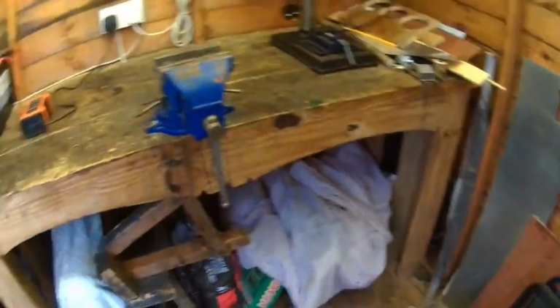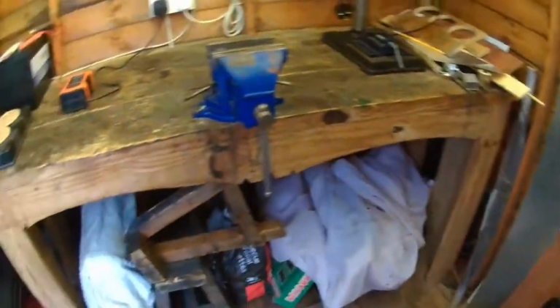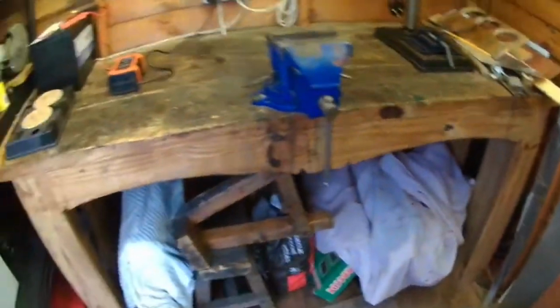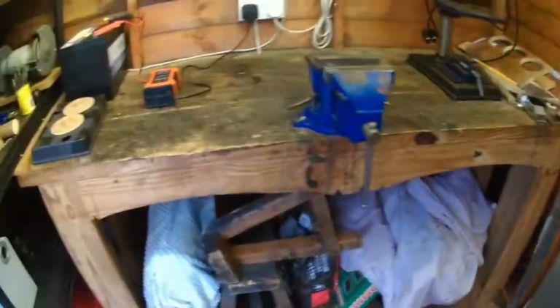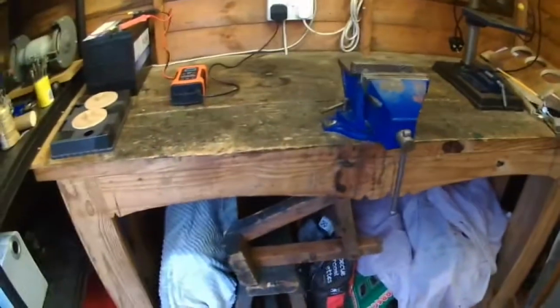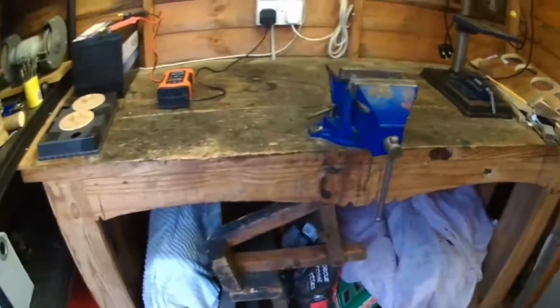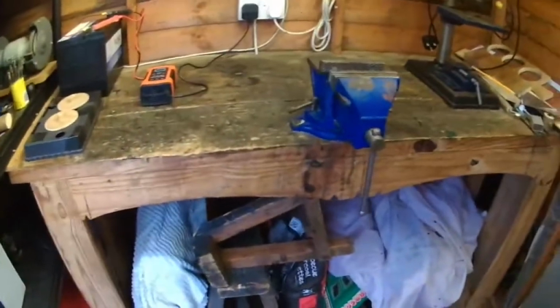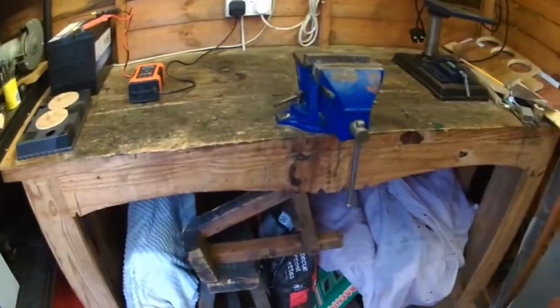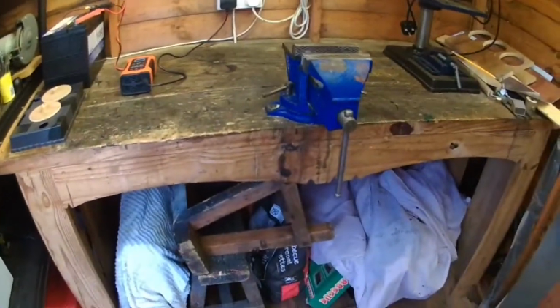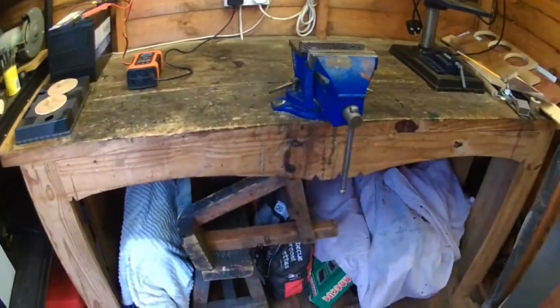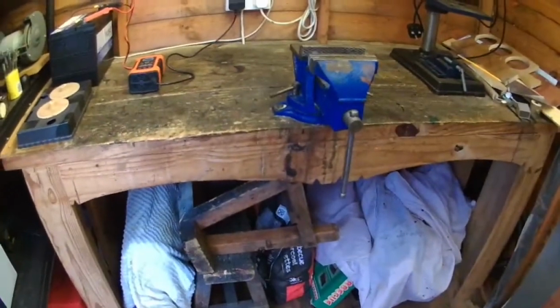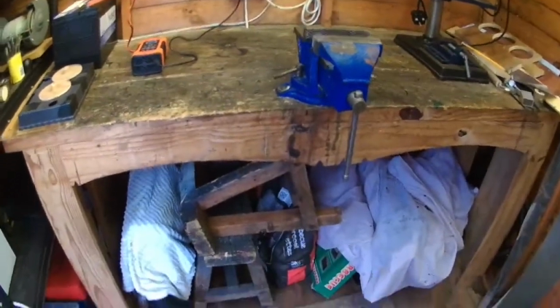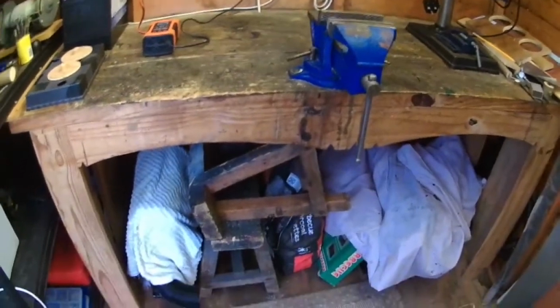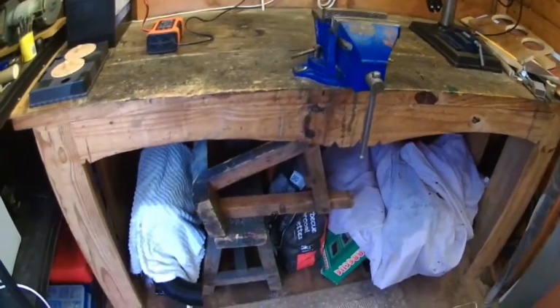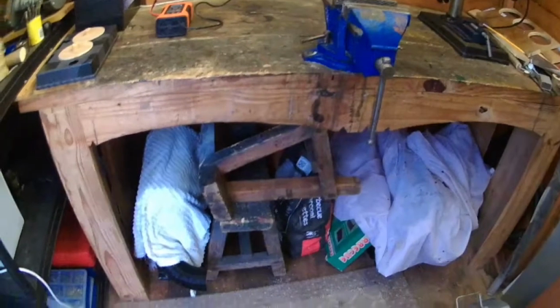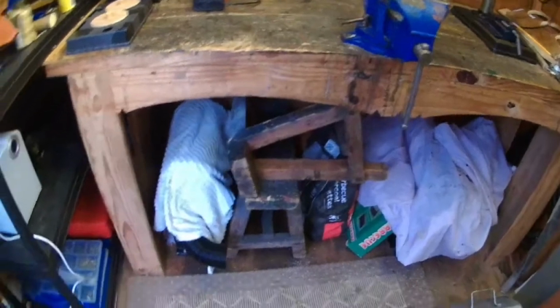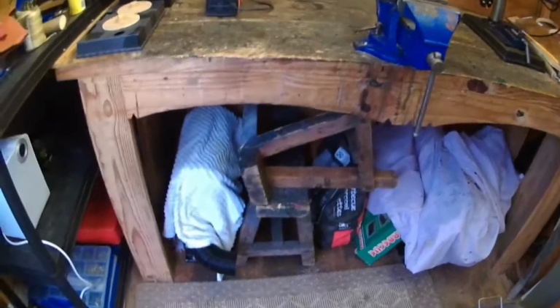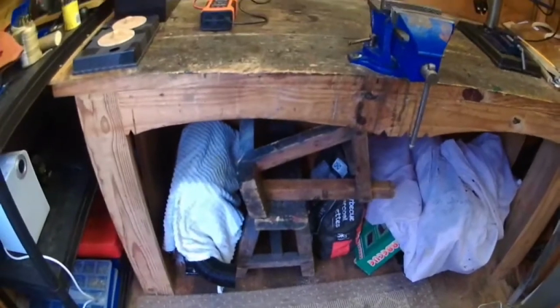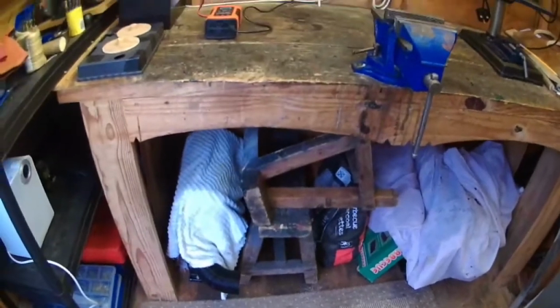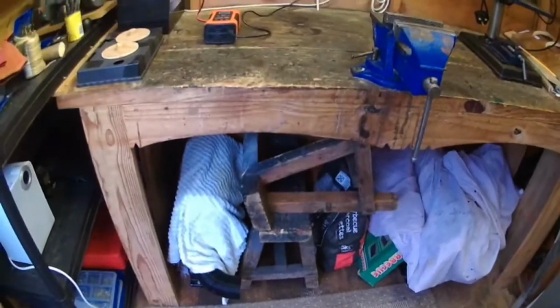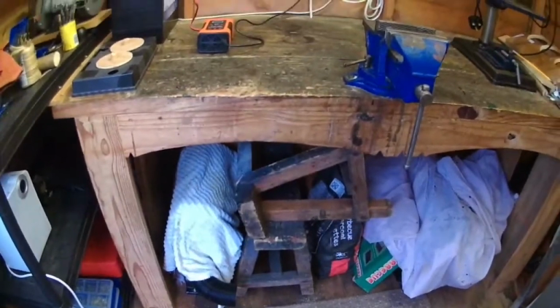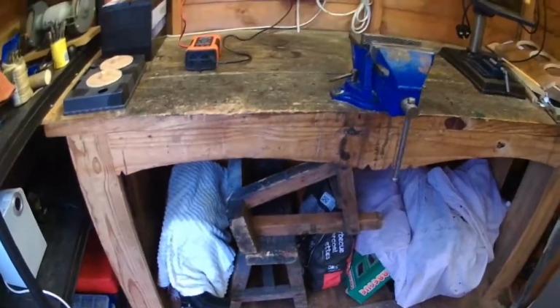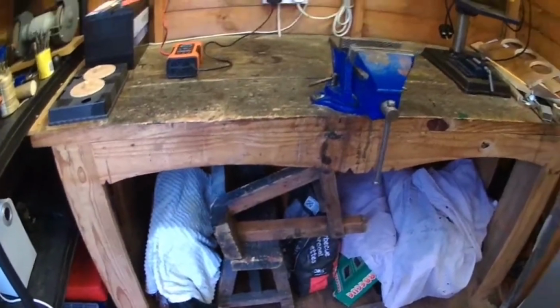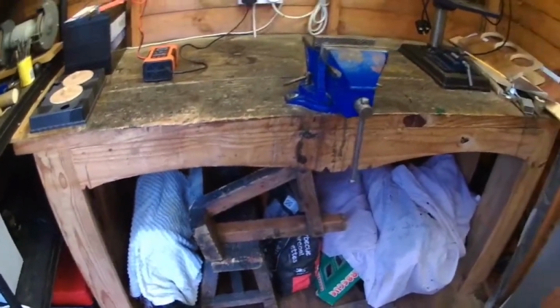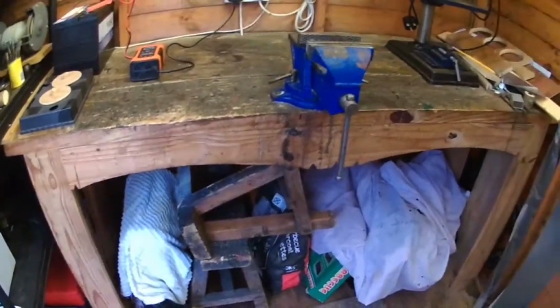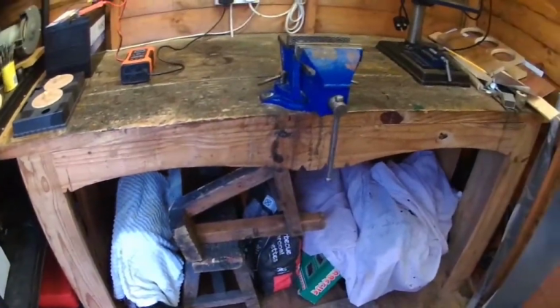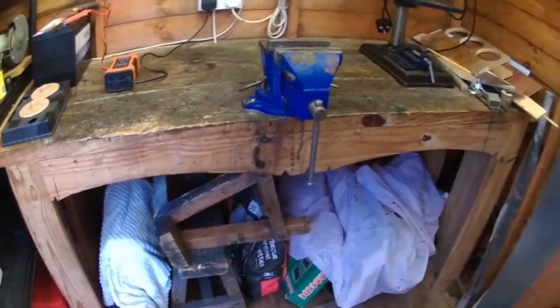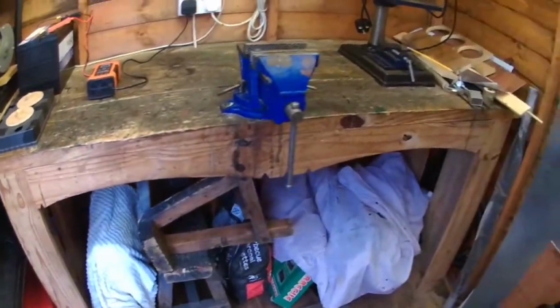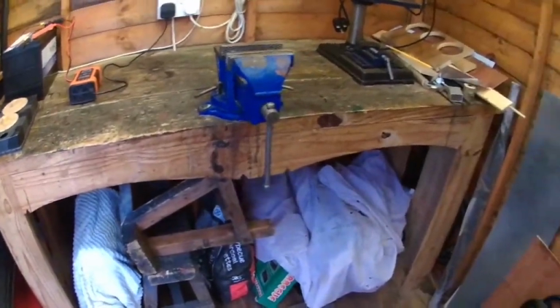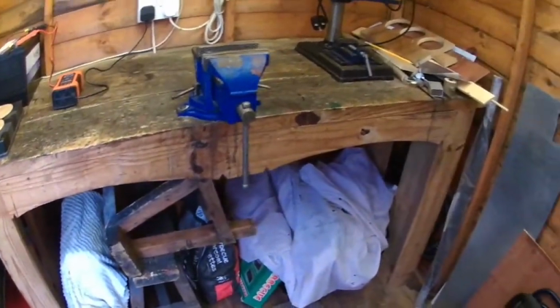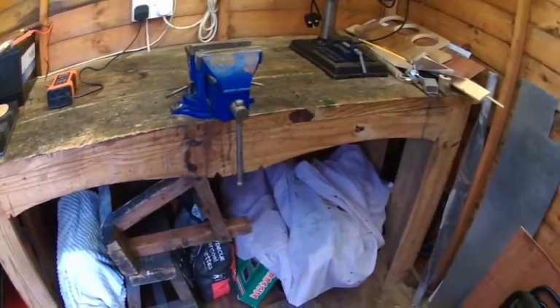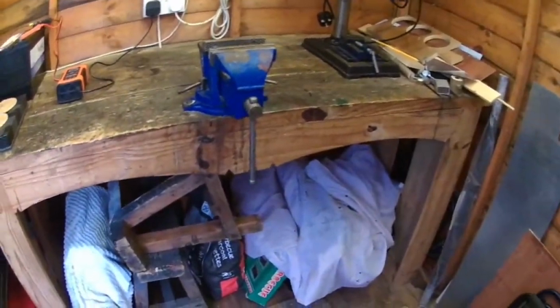Yeah, I've got somewhere to work now. I'll go in the house and tidy up the lathe.